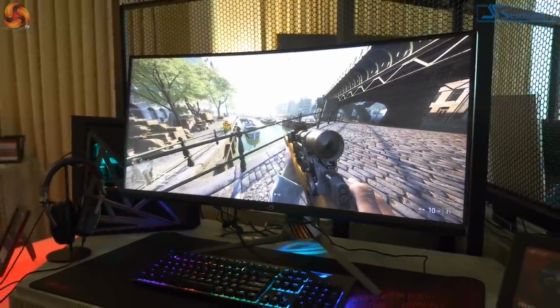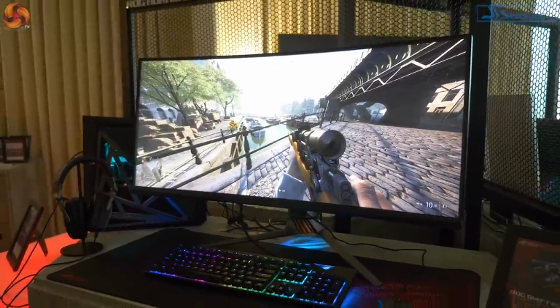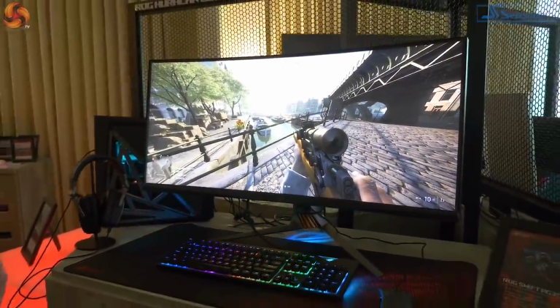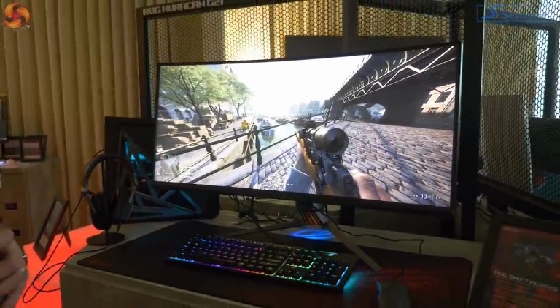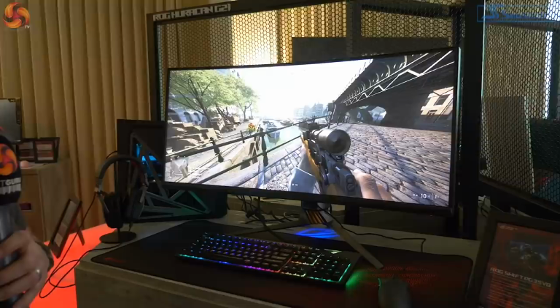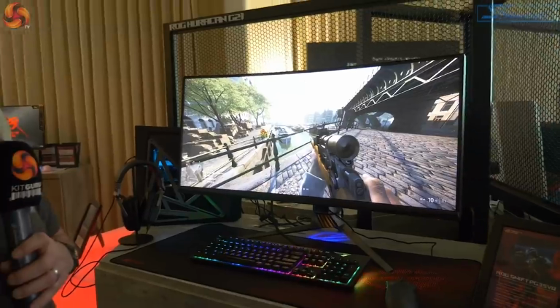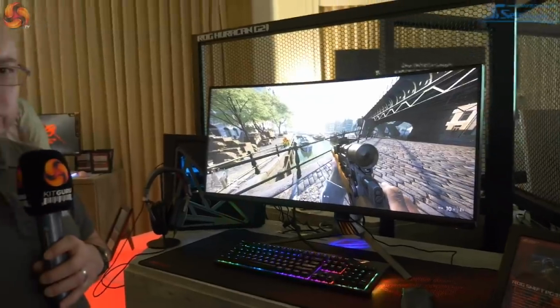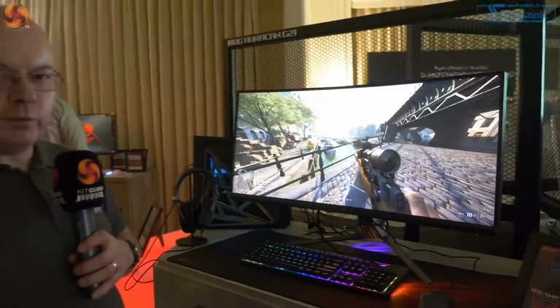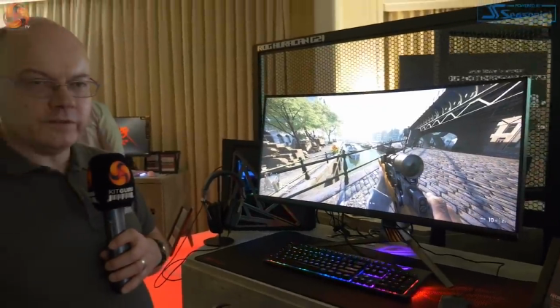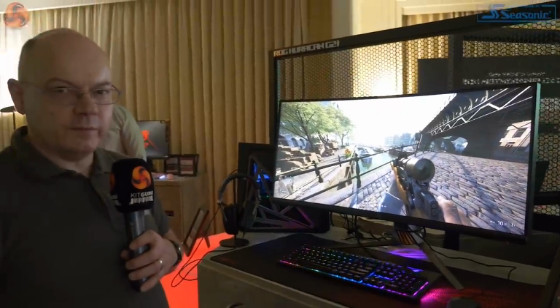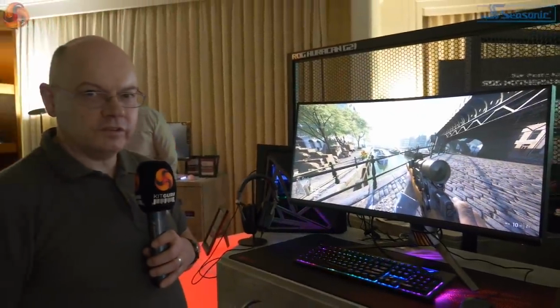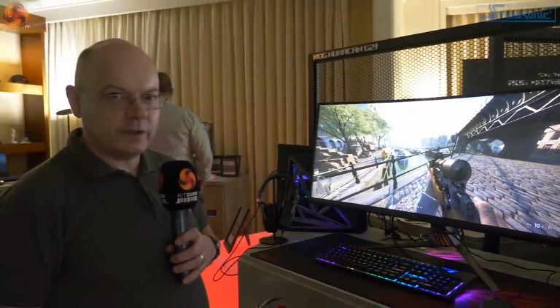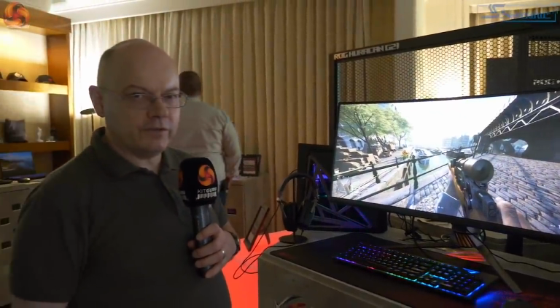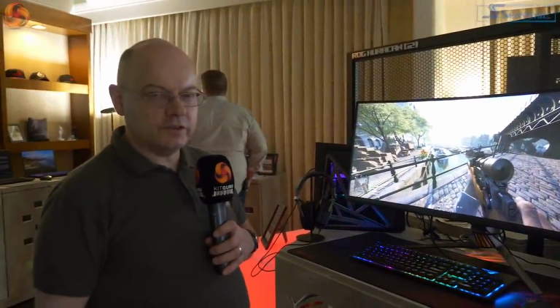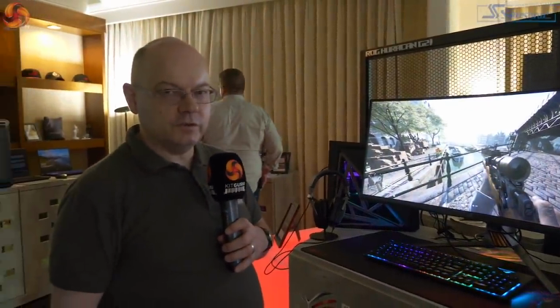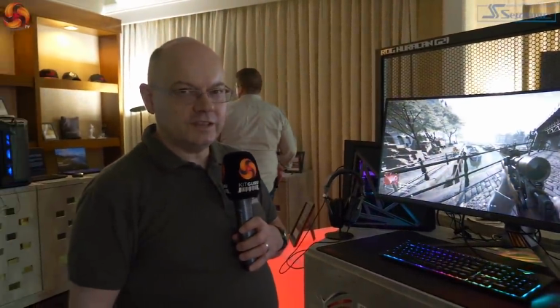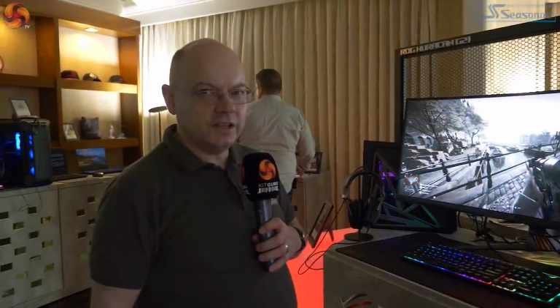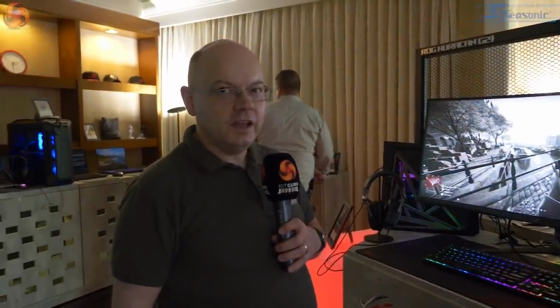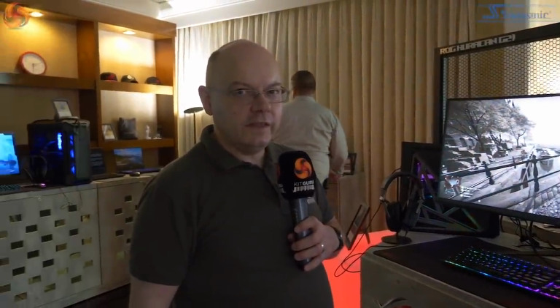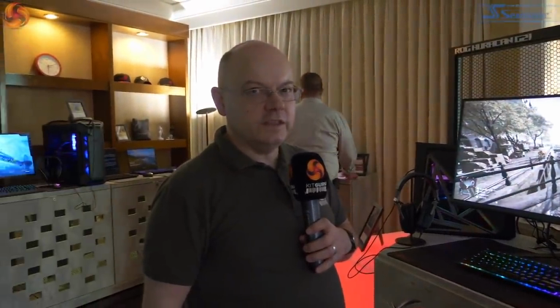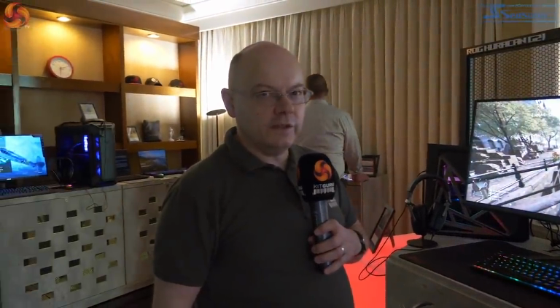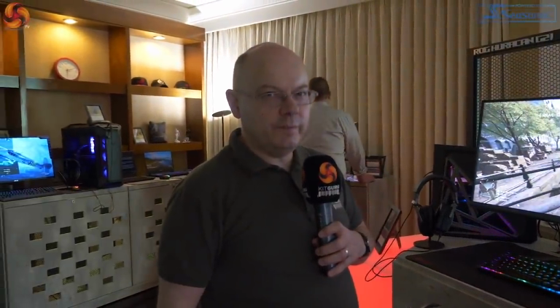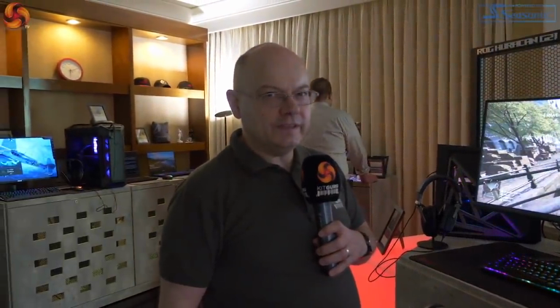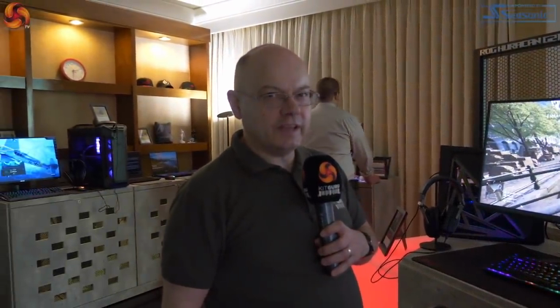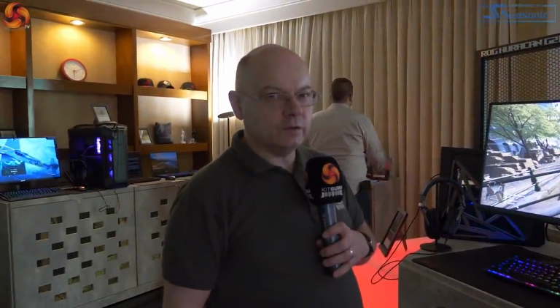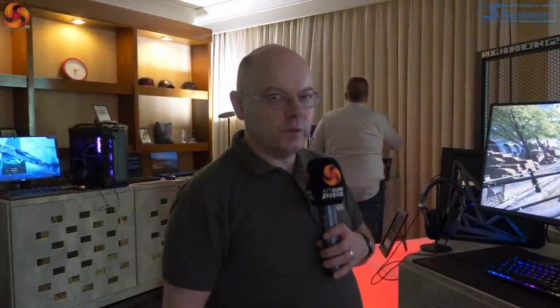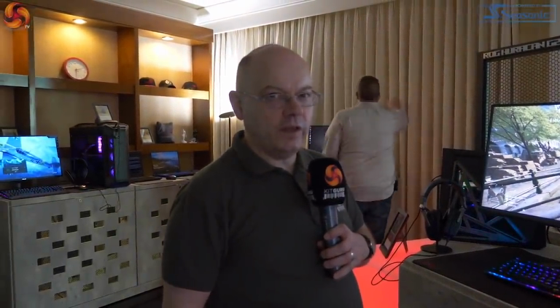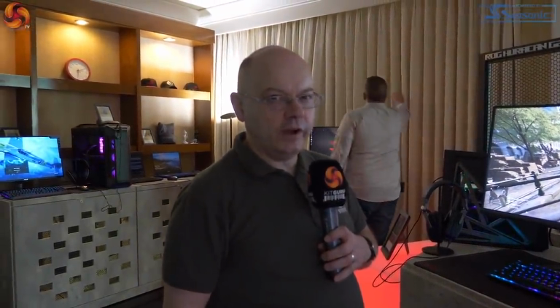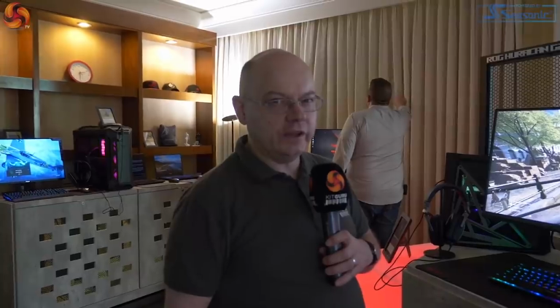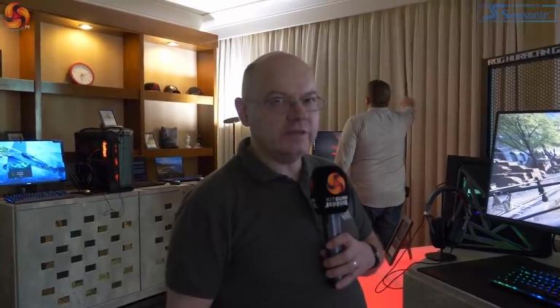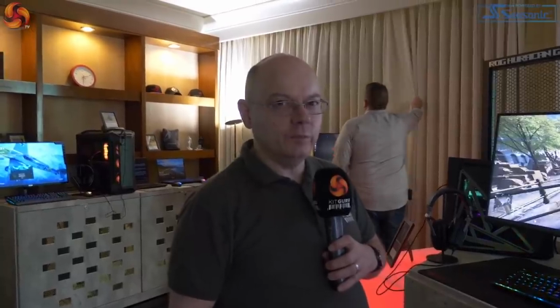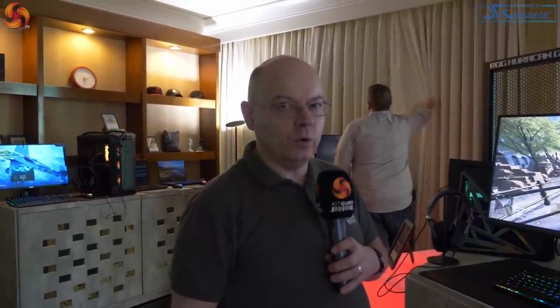It's not my personal preference of the monitors that ASUS has here. There's another beast elsewhere that I like even more.